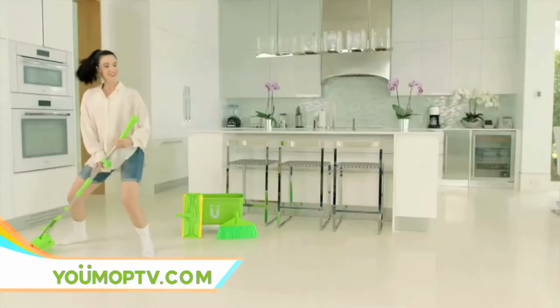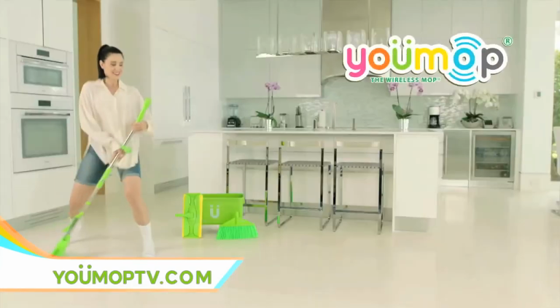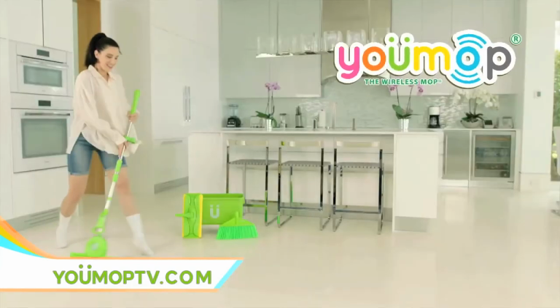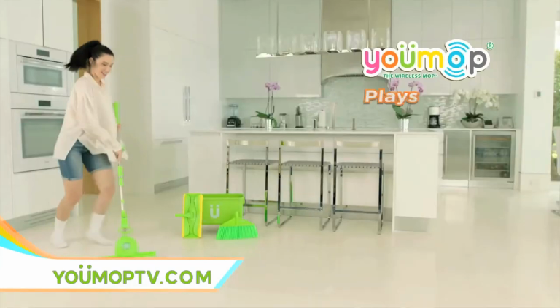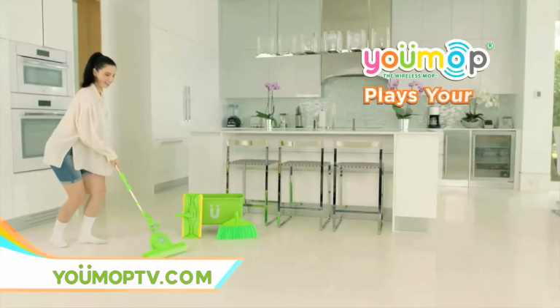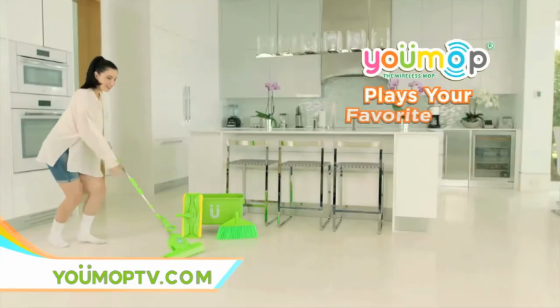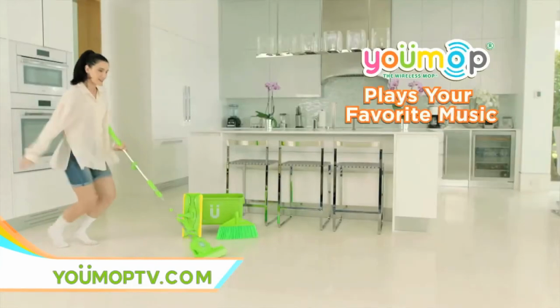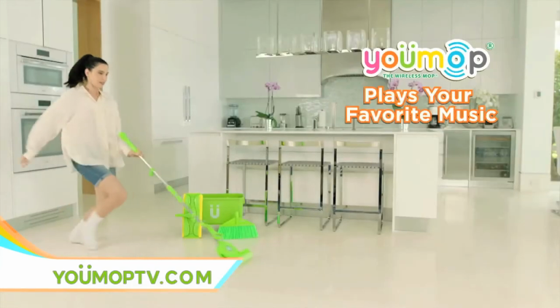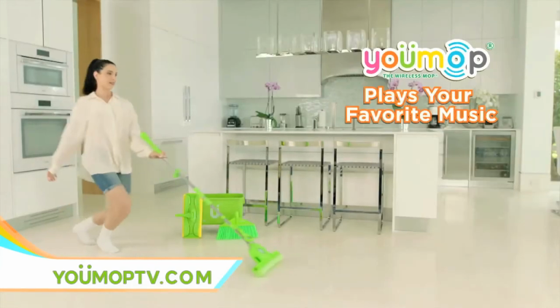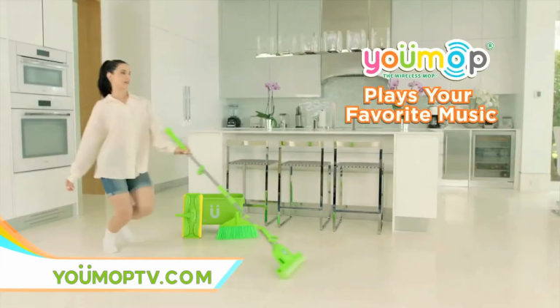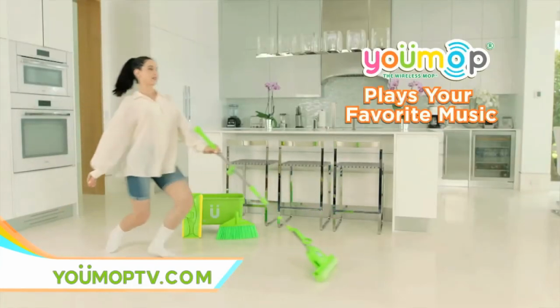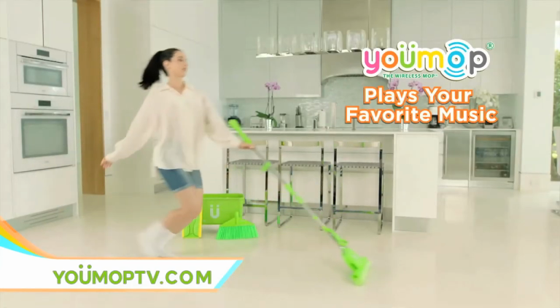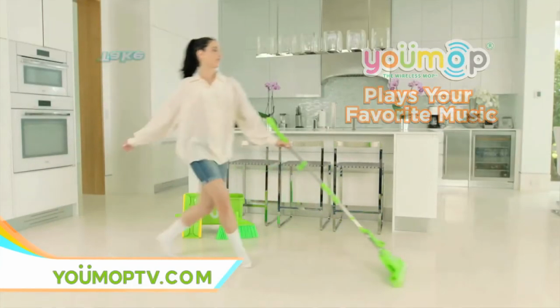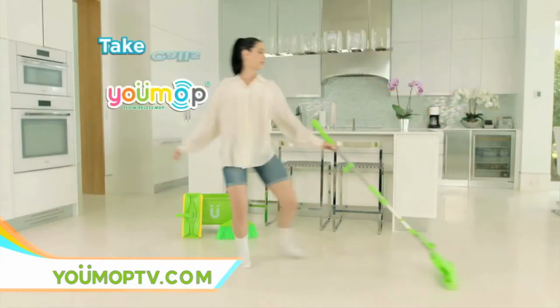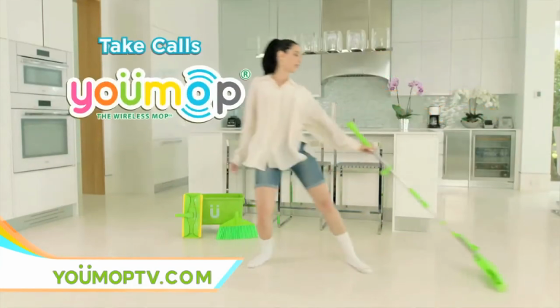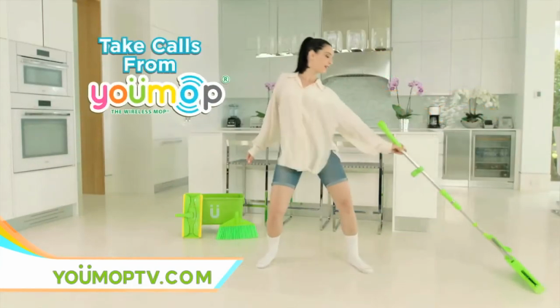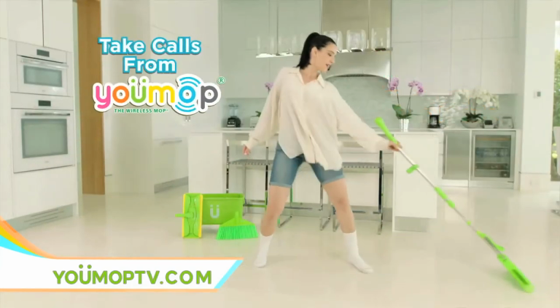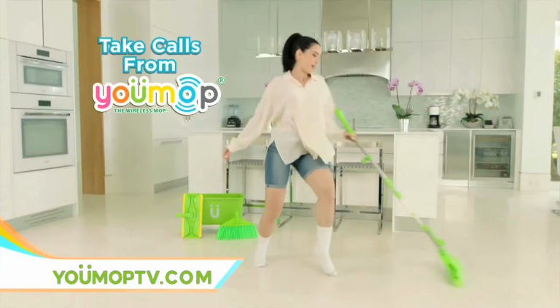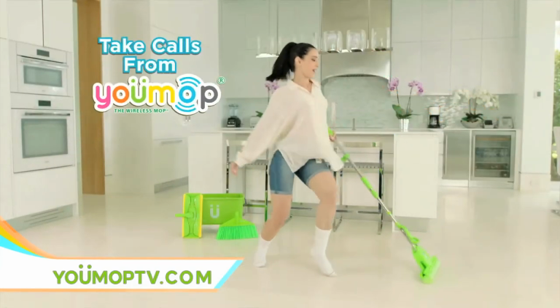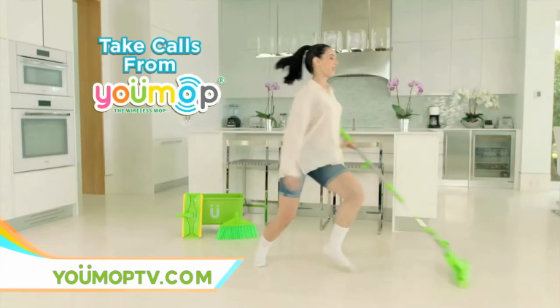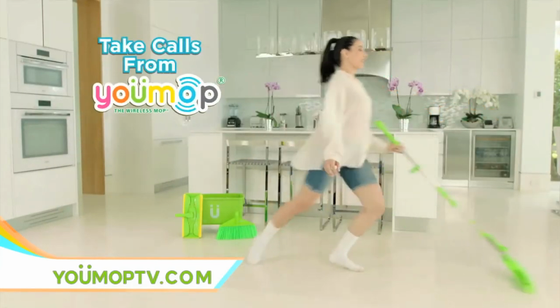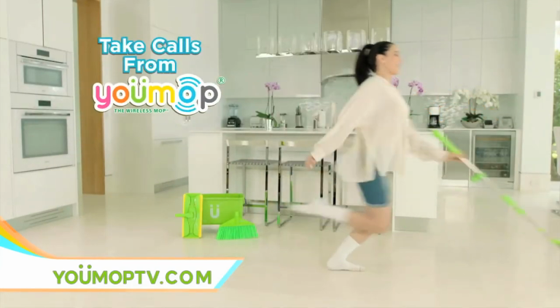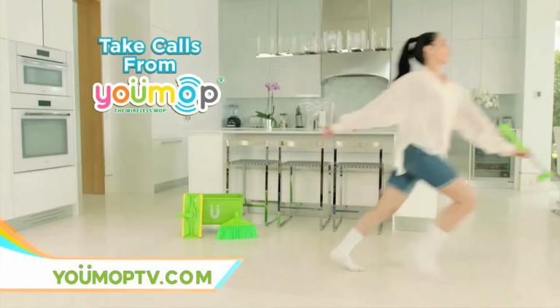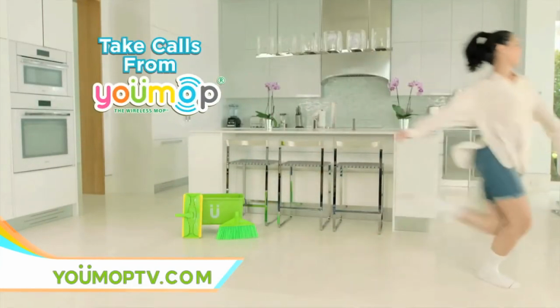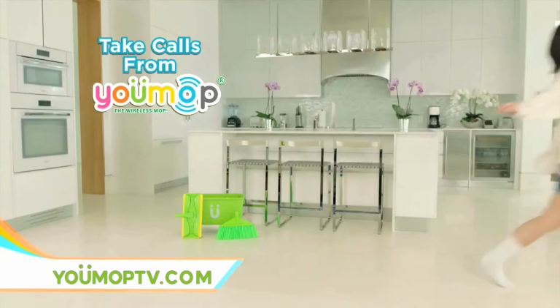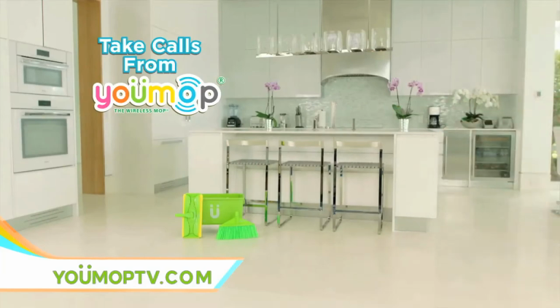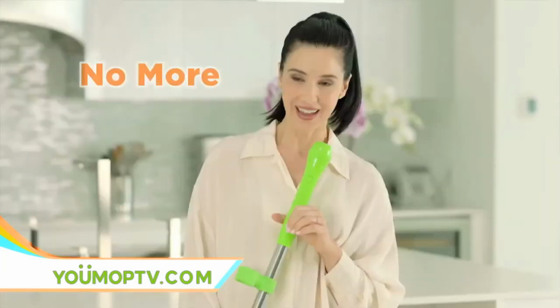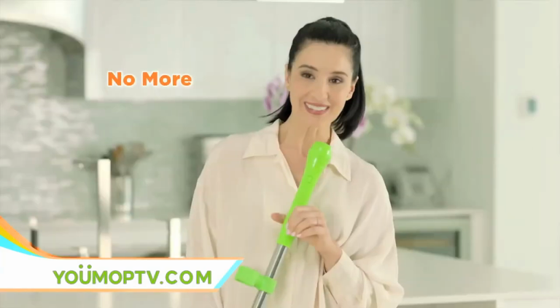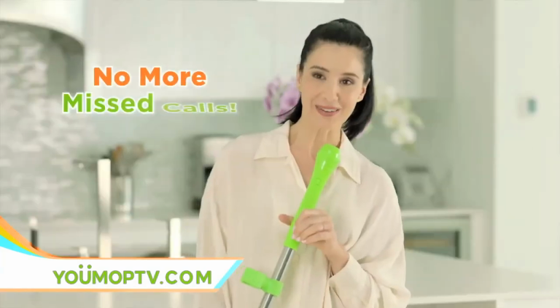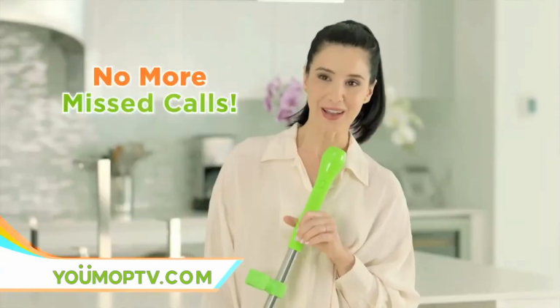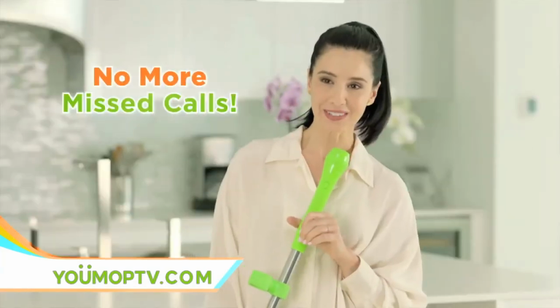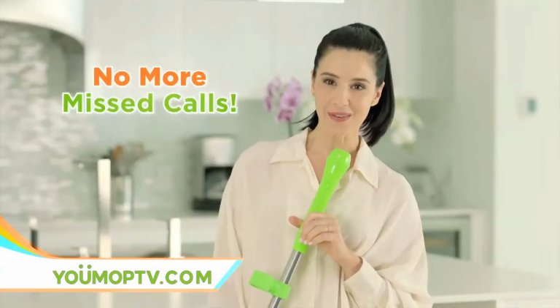U-Mop plays your favorite music, answers your phone, and dials your friends back. Hey, Deb. How's it going?